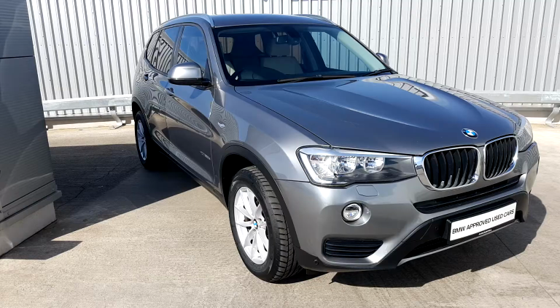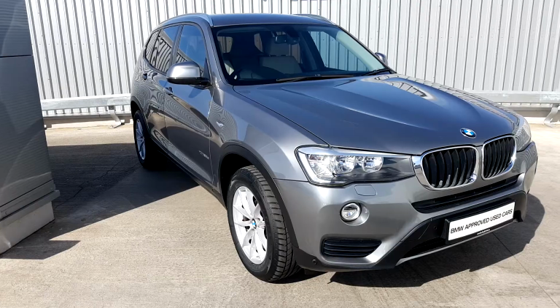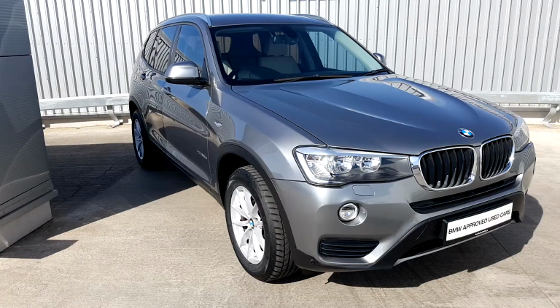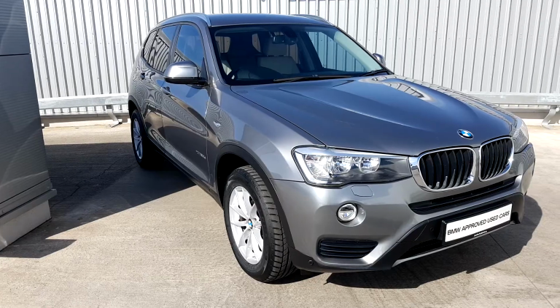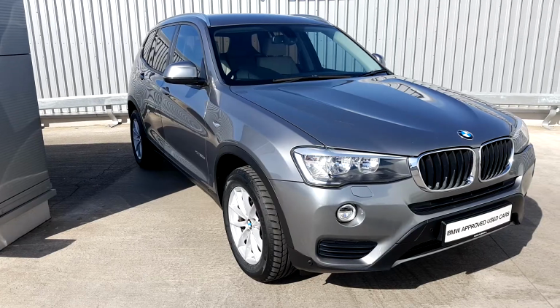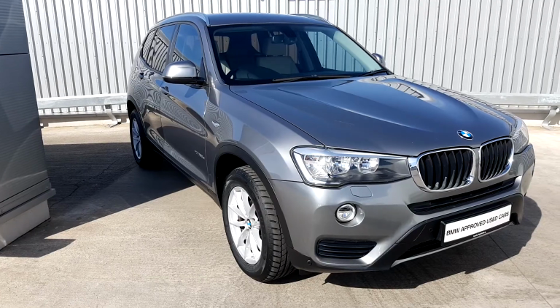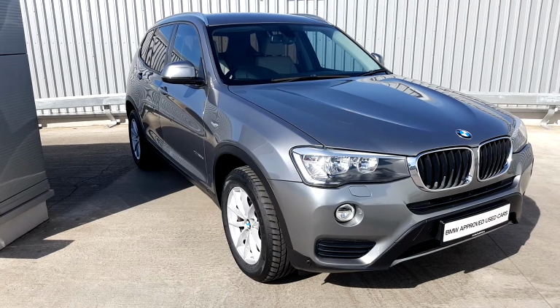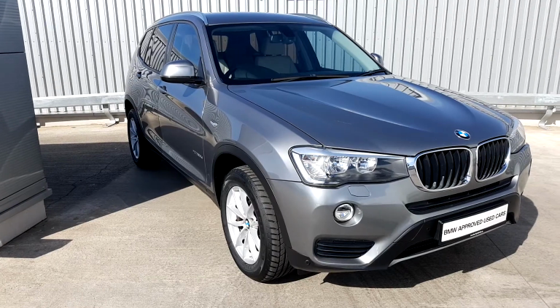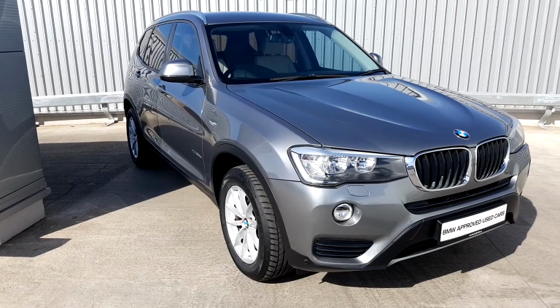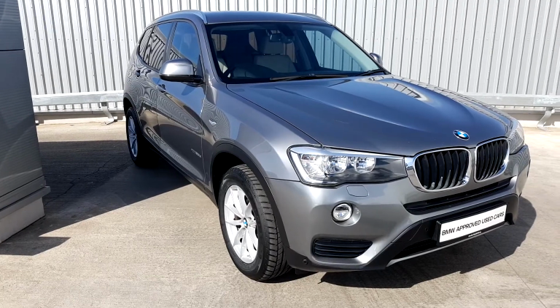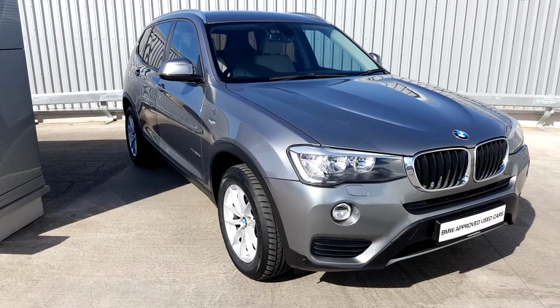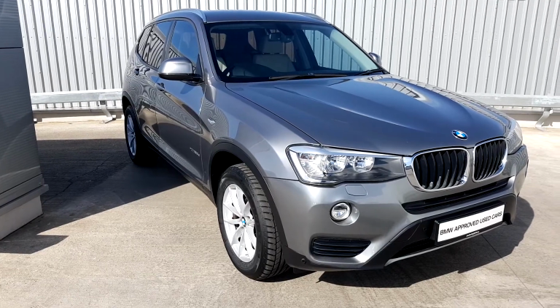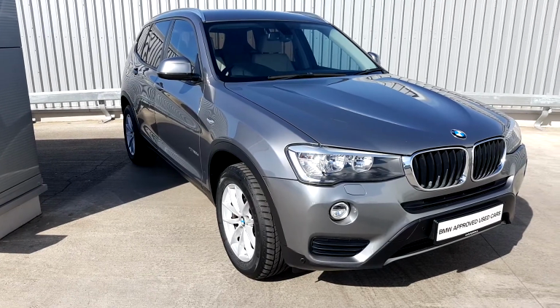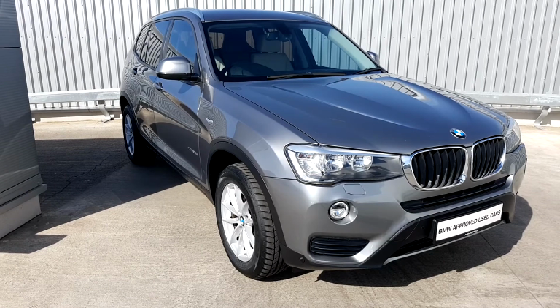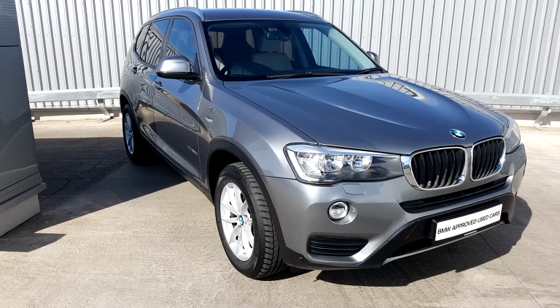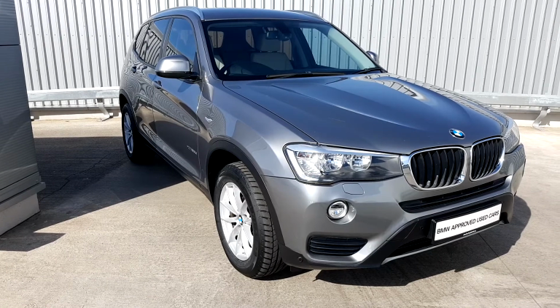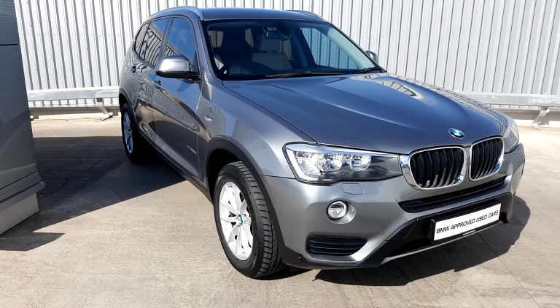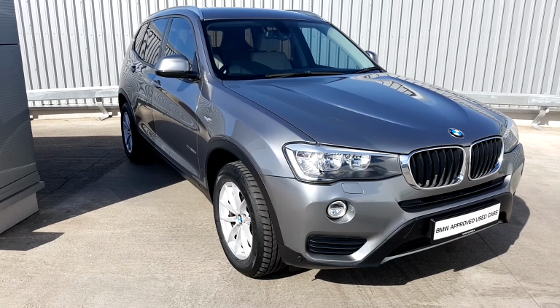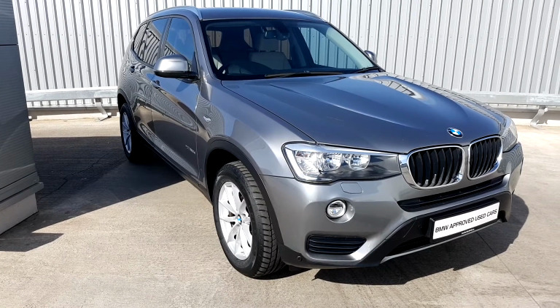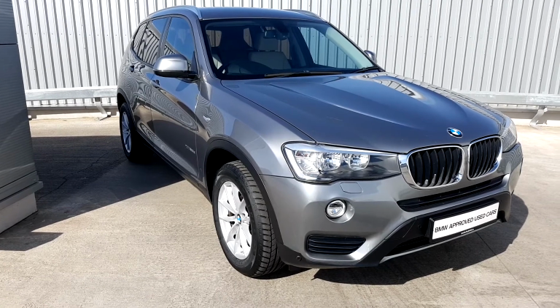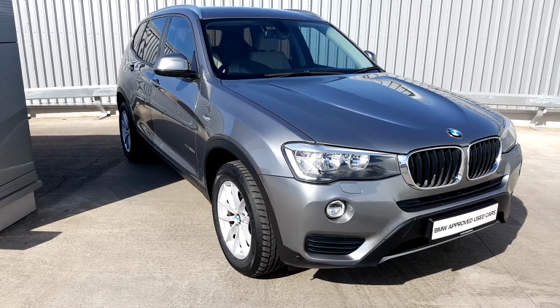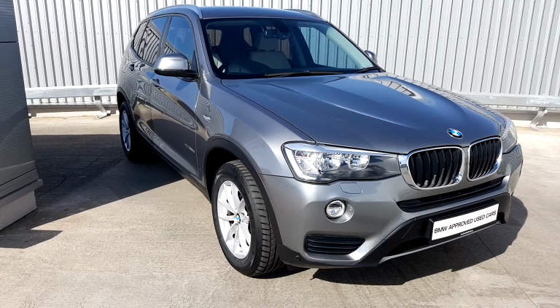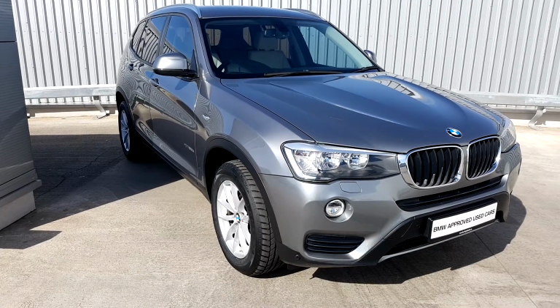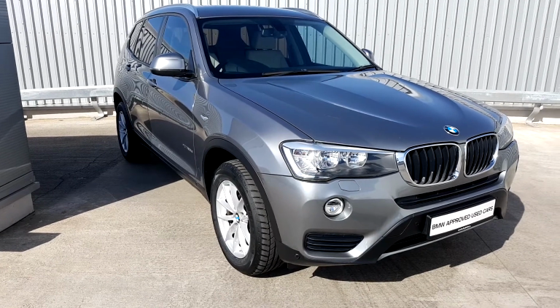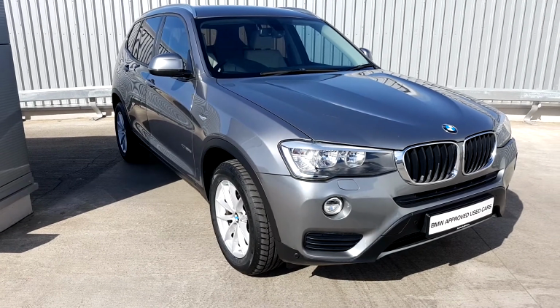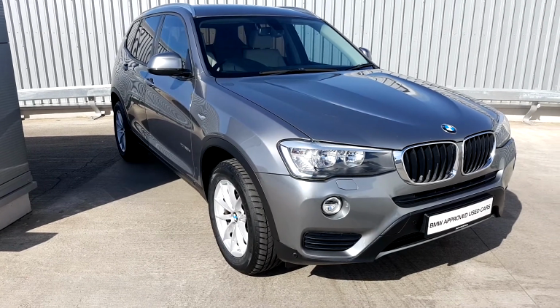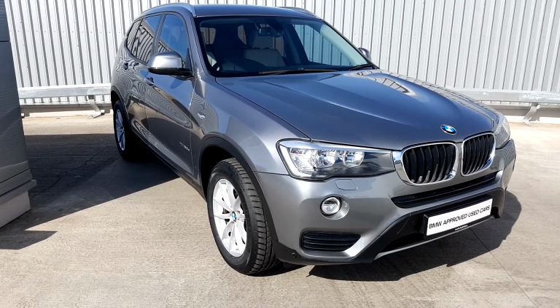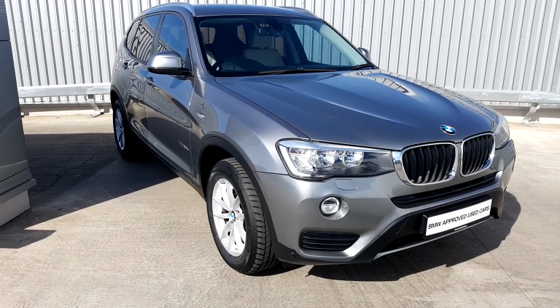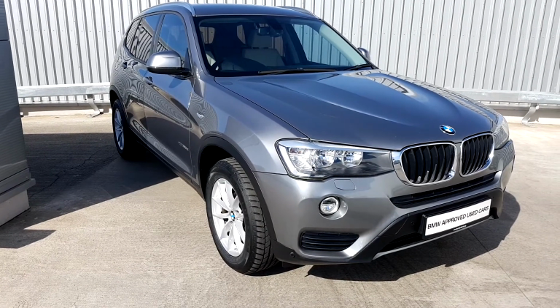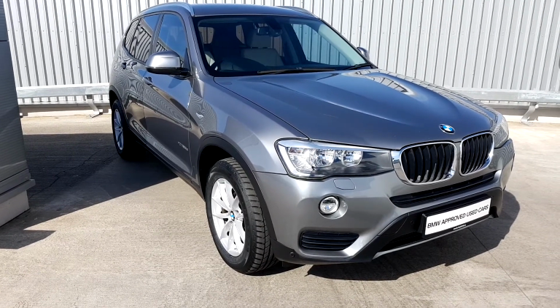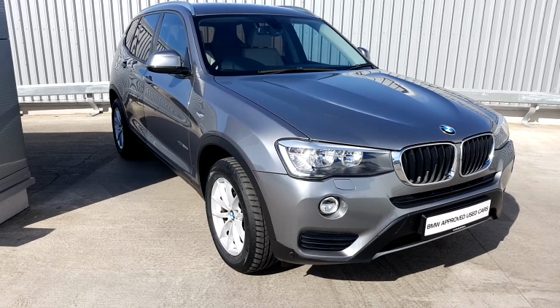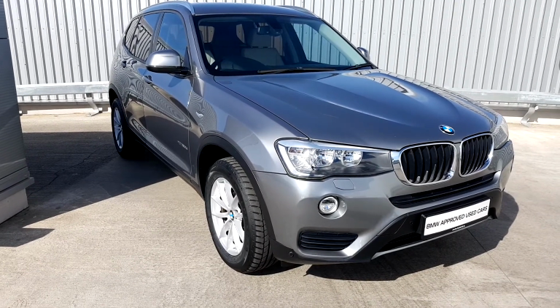It's an approved used car. It comes with a 24-month warranty, fully serviced, and breakdown assistance.